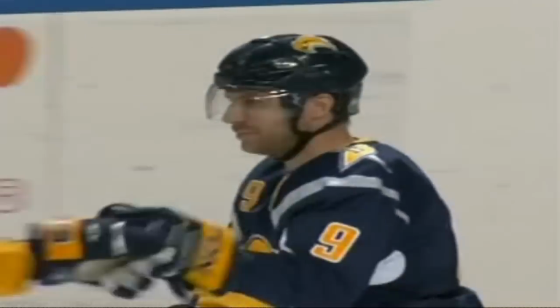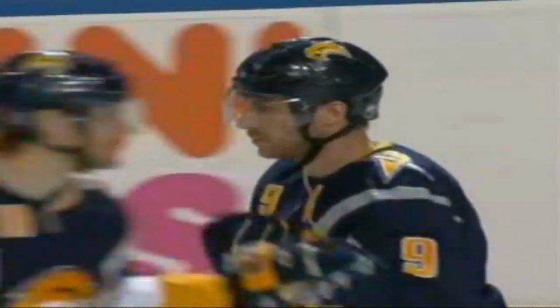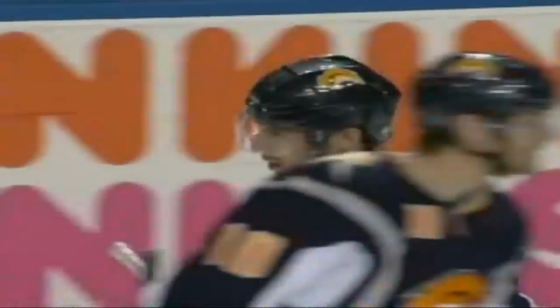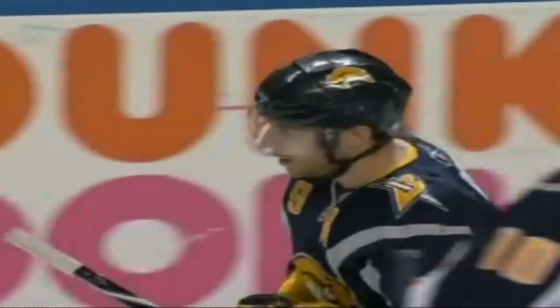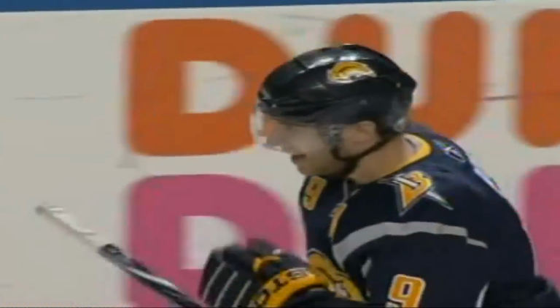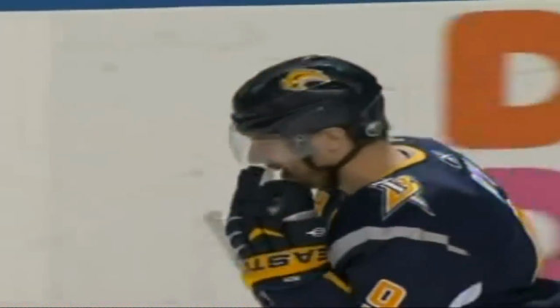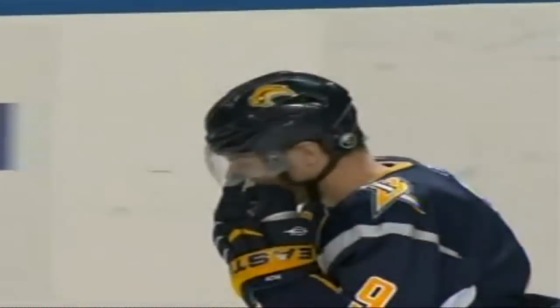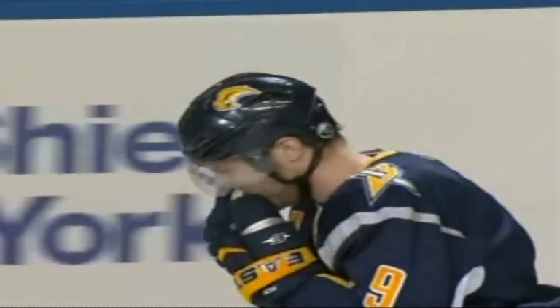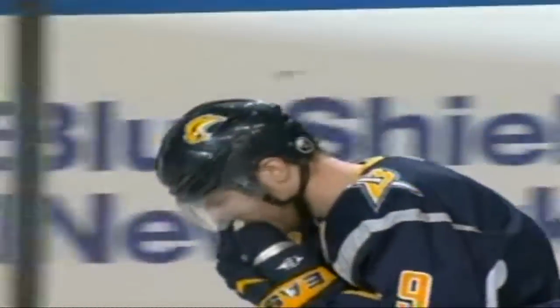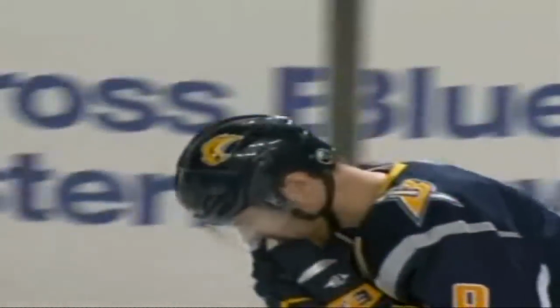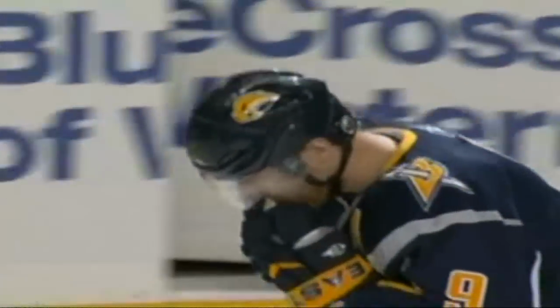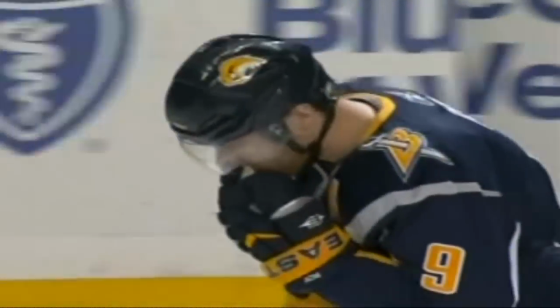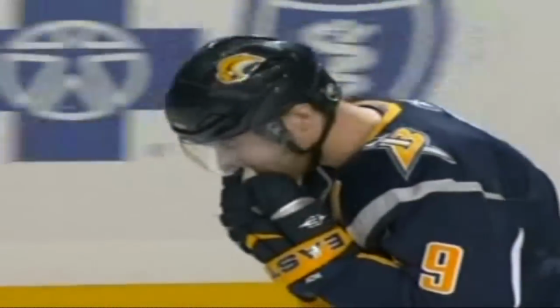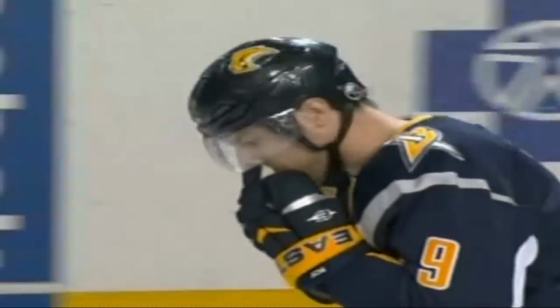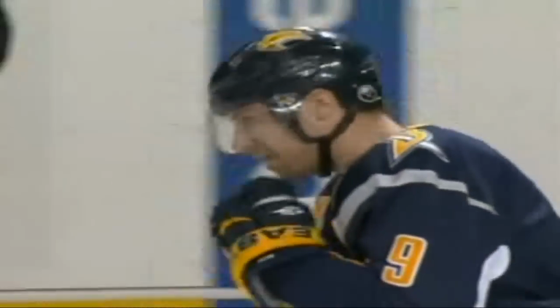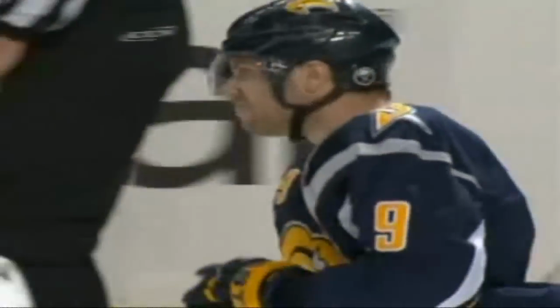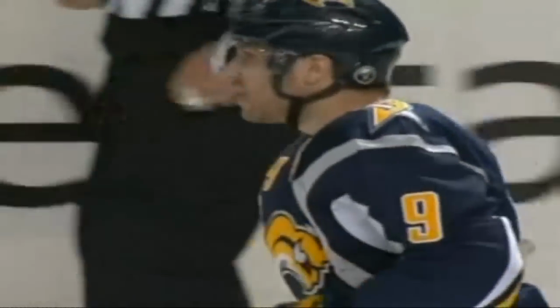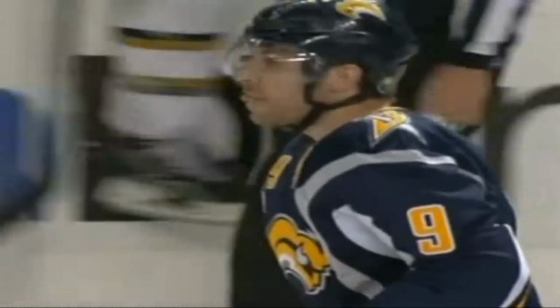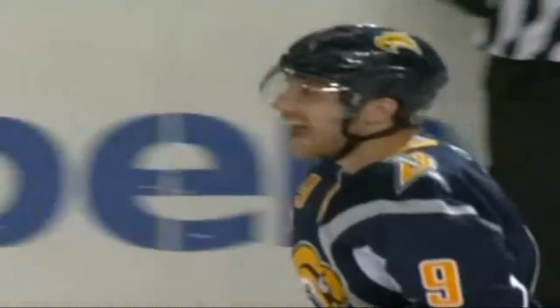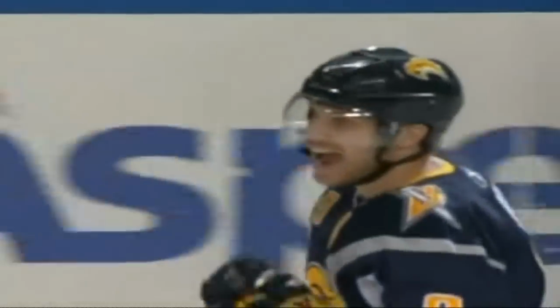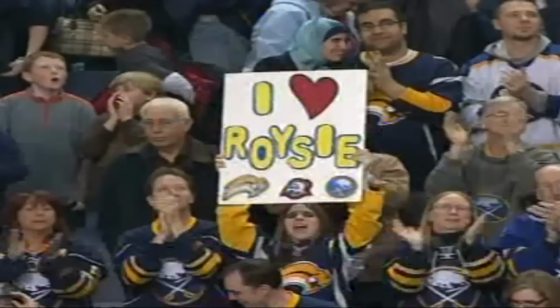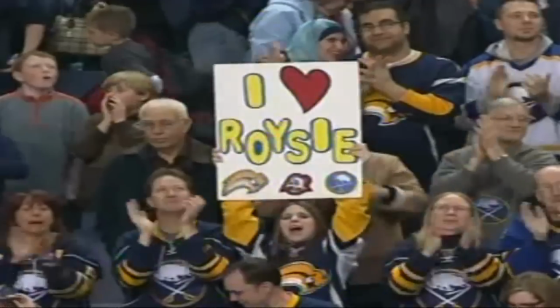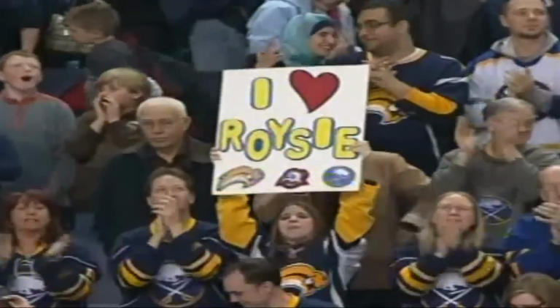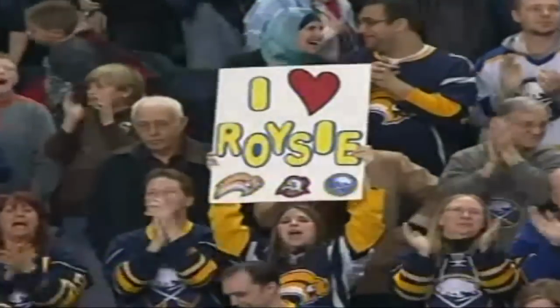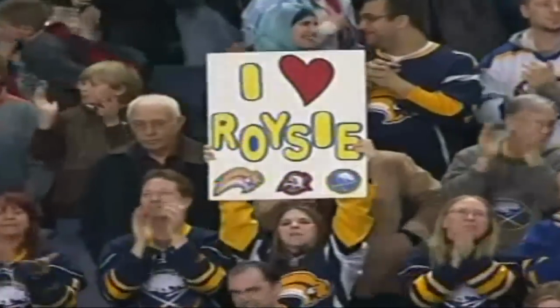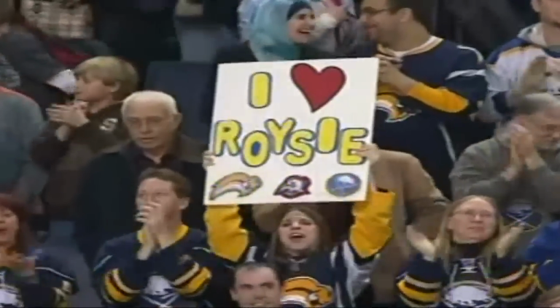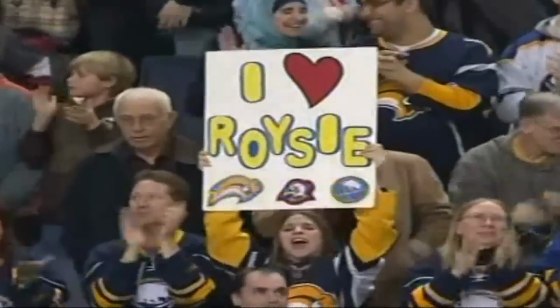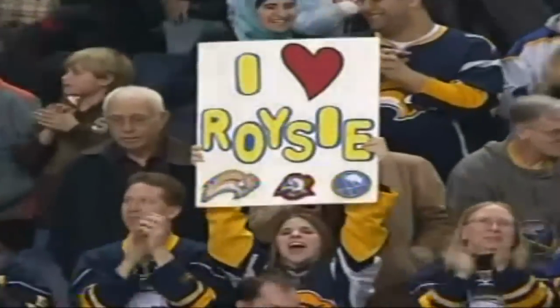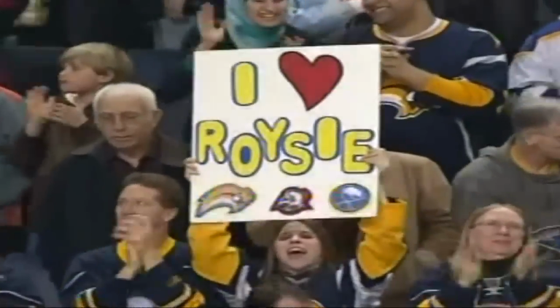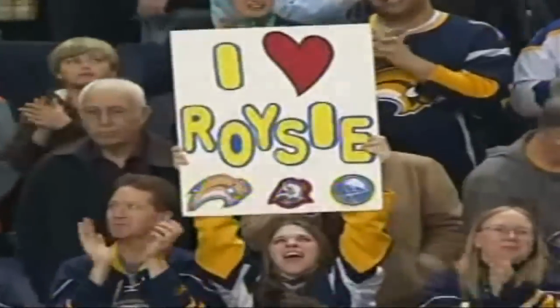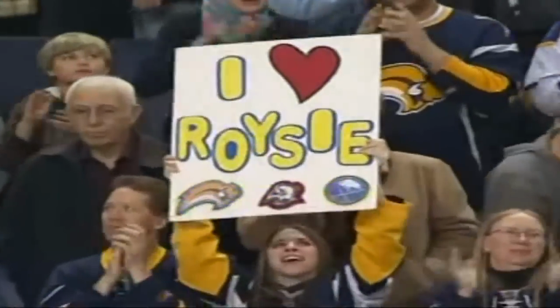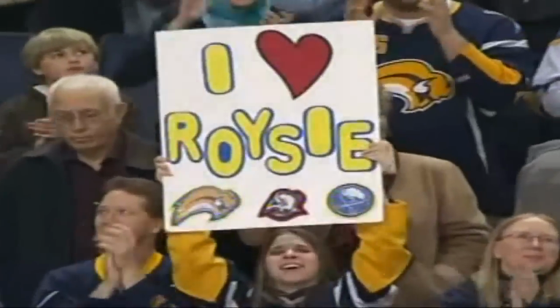And that will be the capper for the Buffalo Sabres with 17 and a half seconds to go!